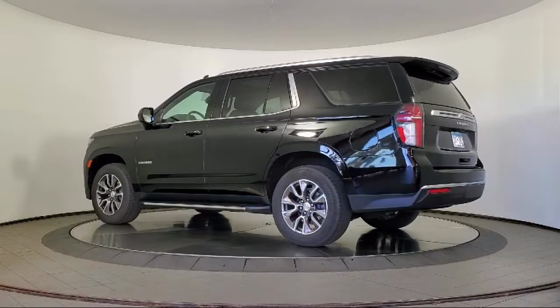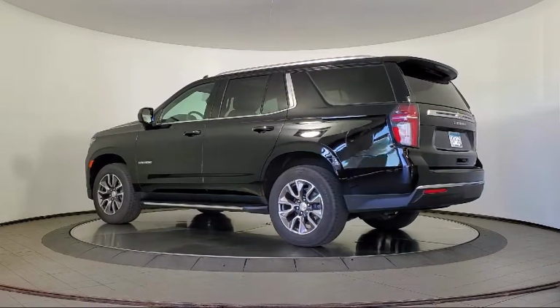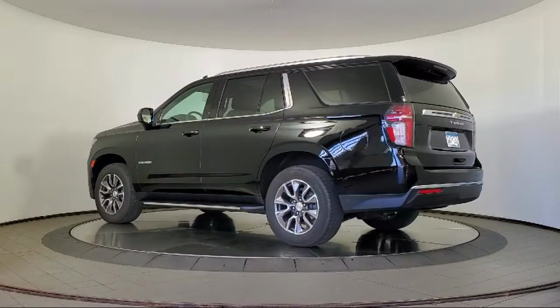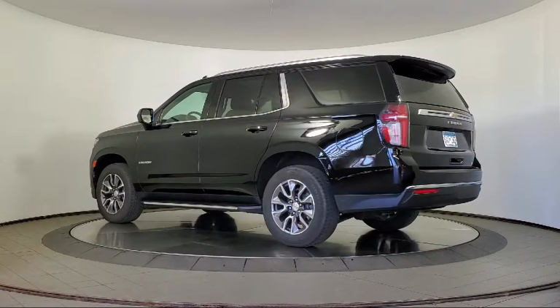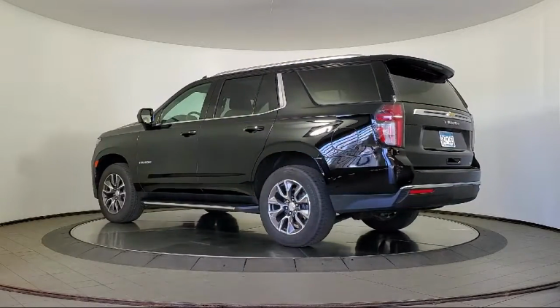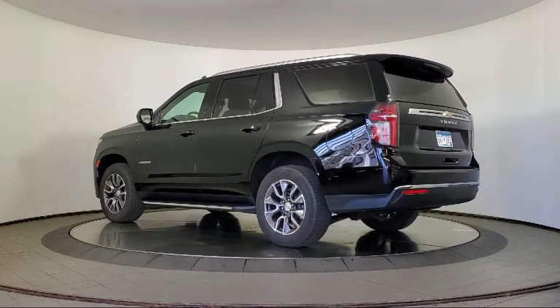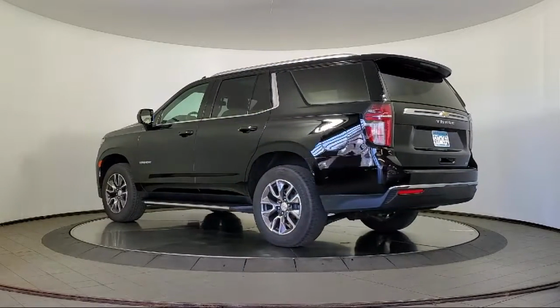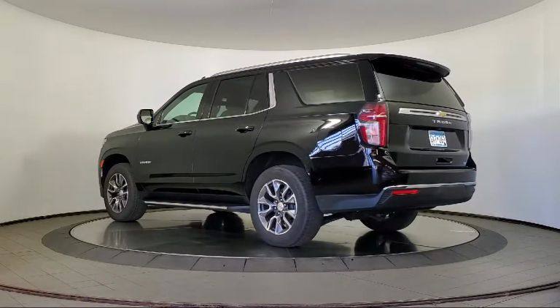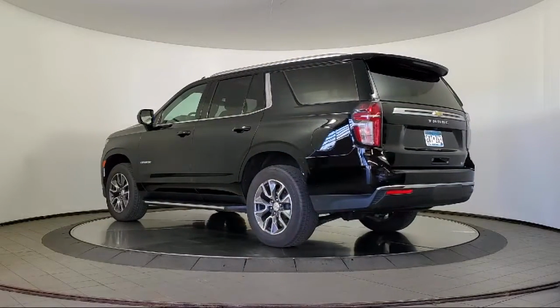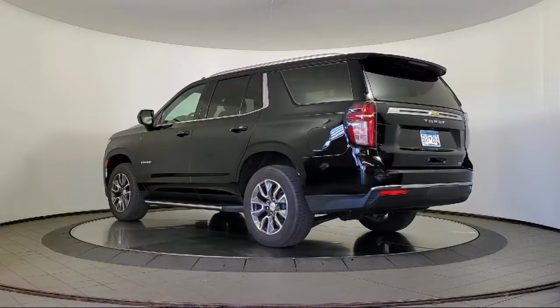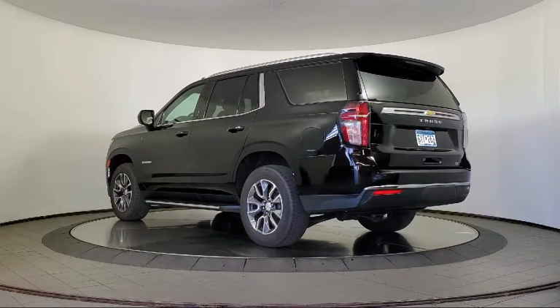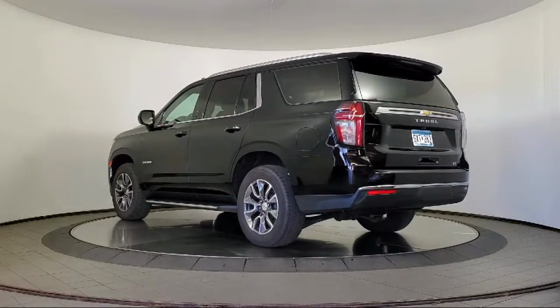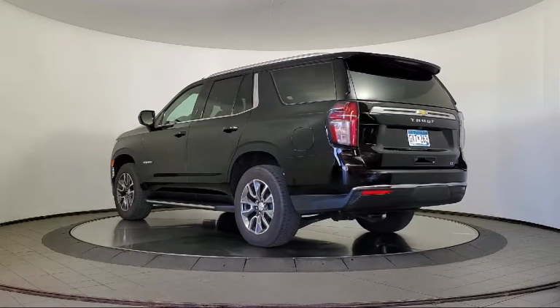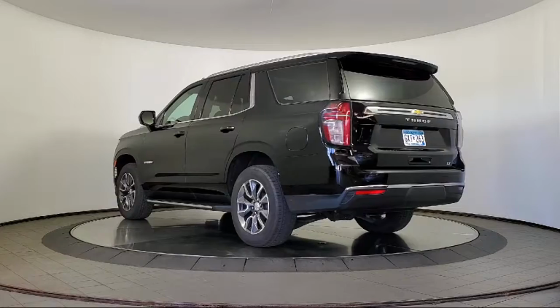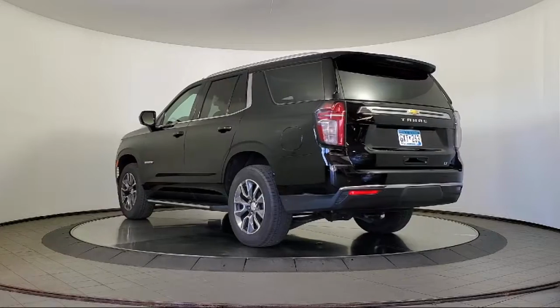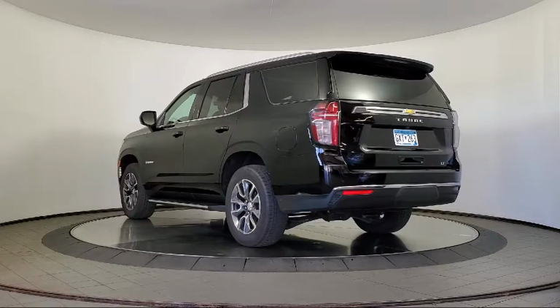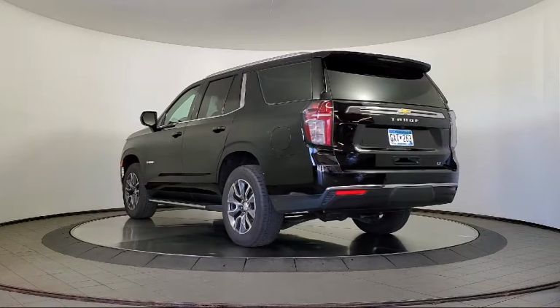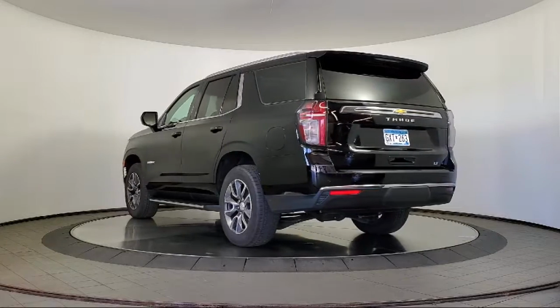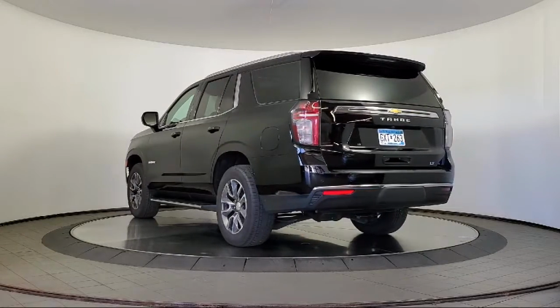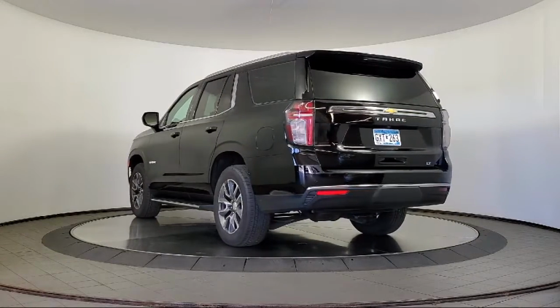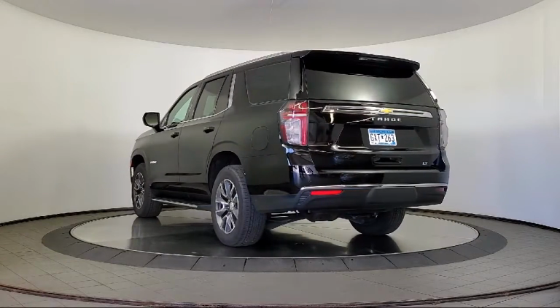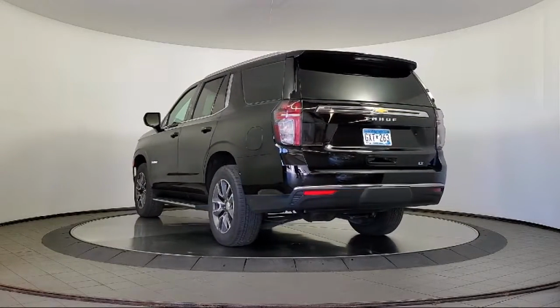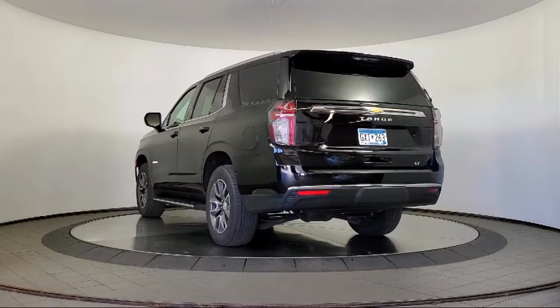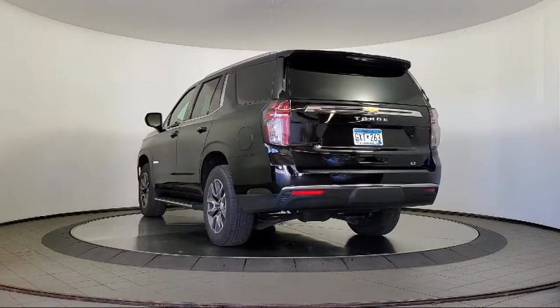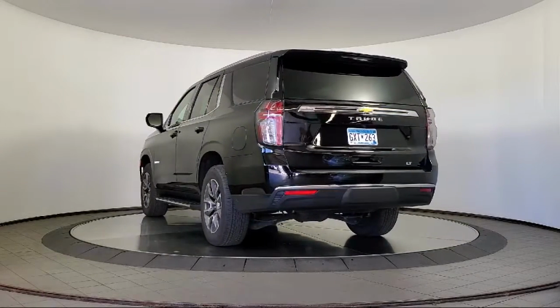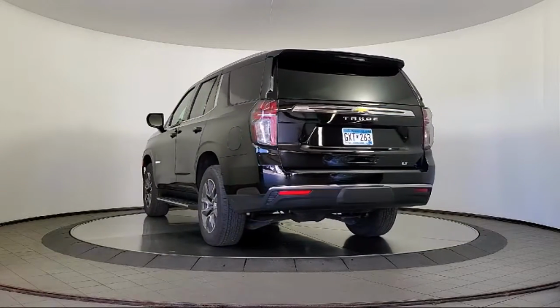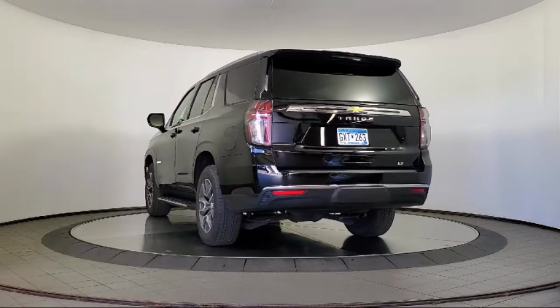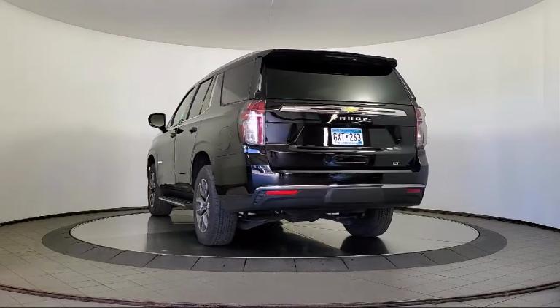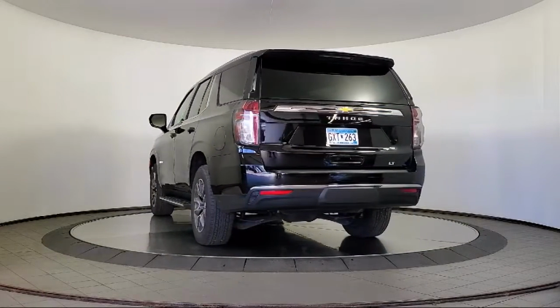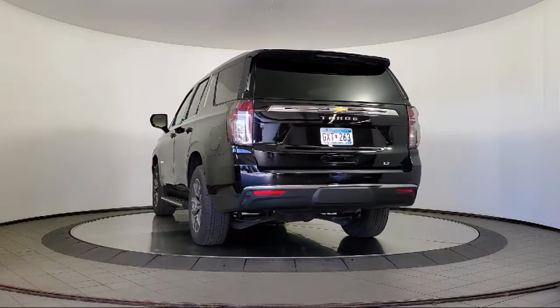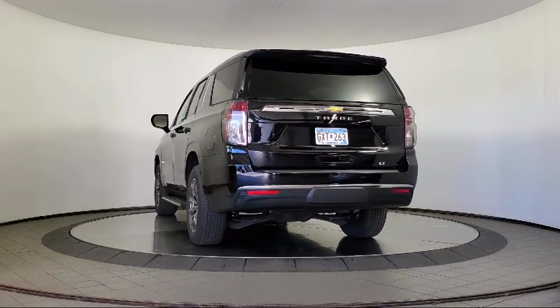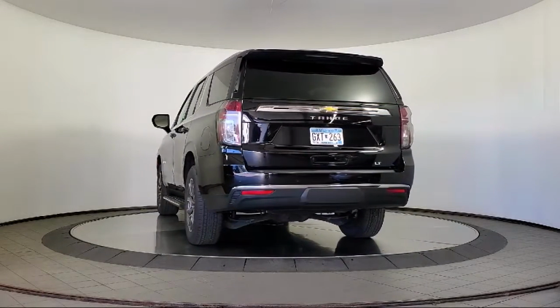It also features a roof rack, third row seating, auto high-beam headlamp control, and has less than 25,000 miles on the odometer.